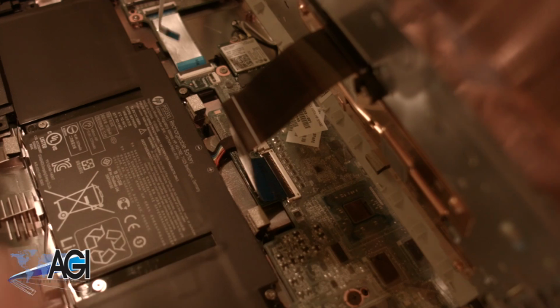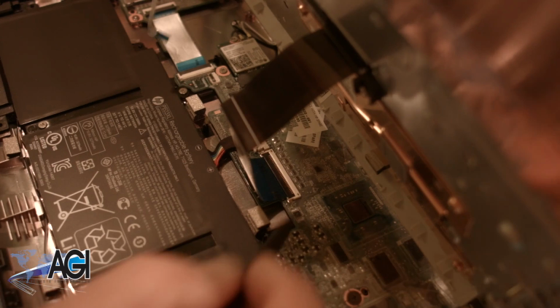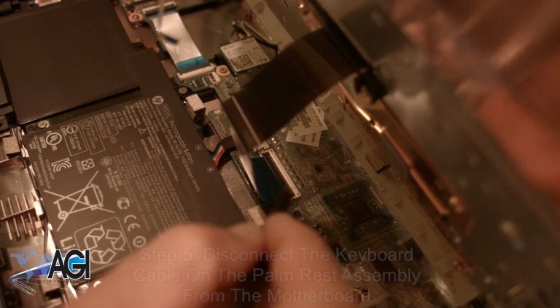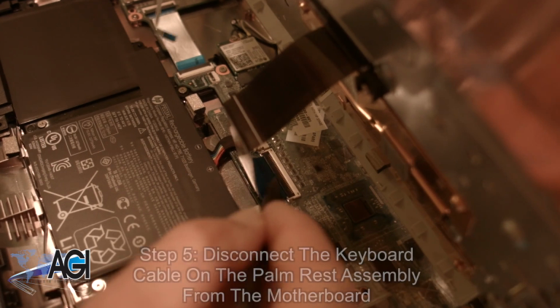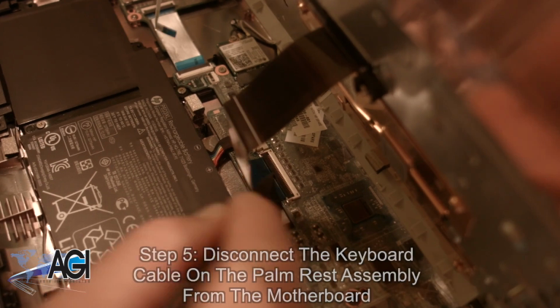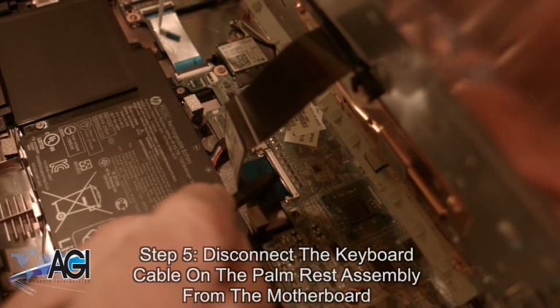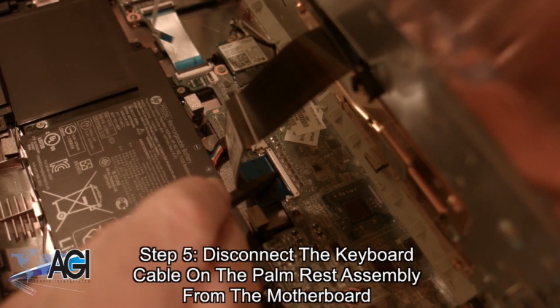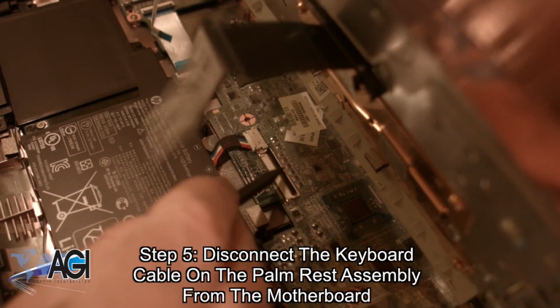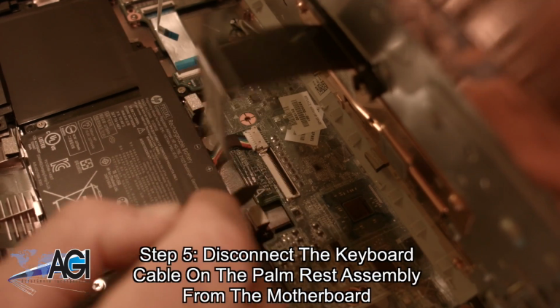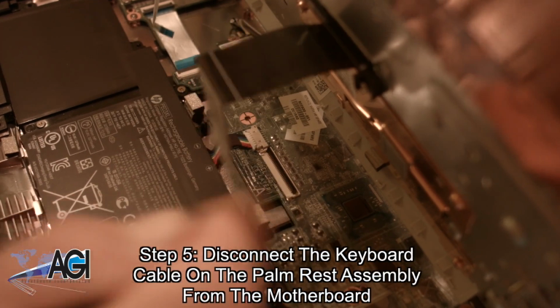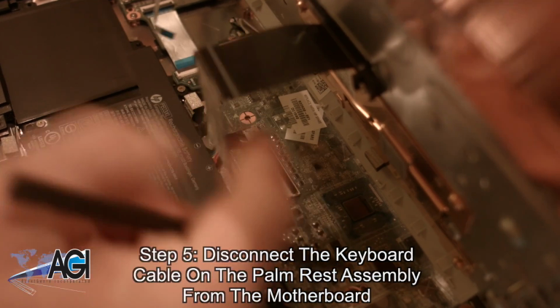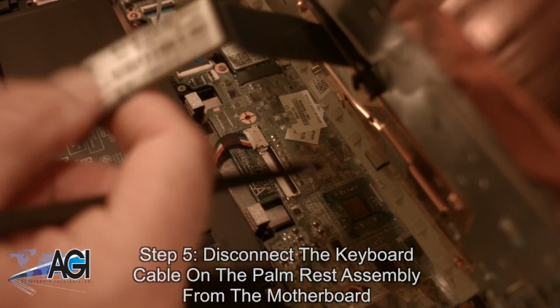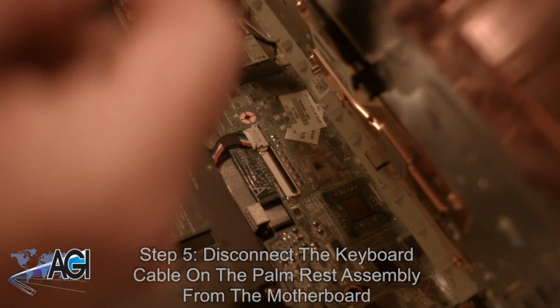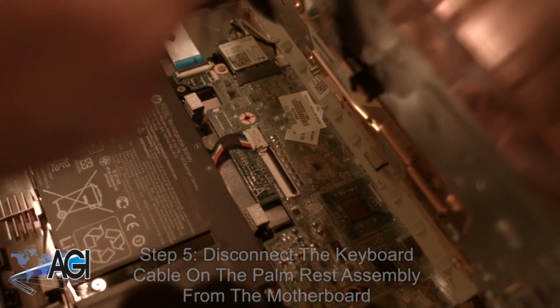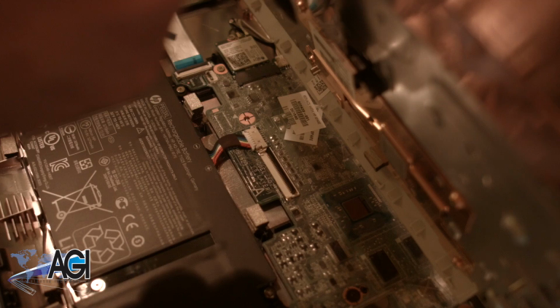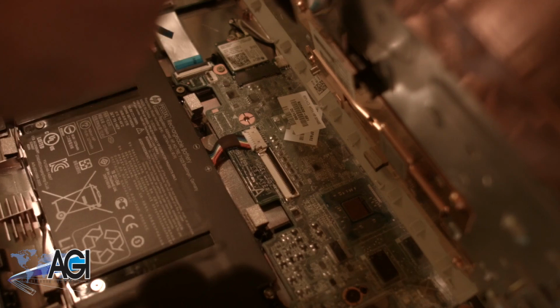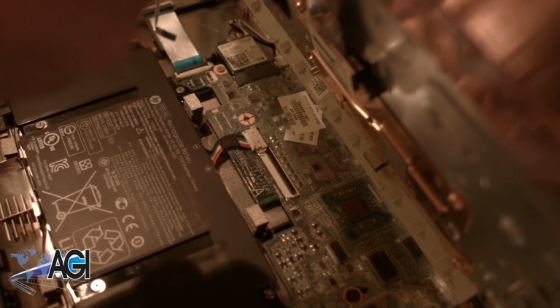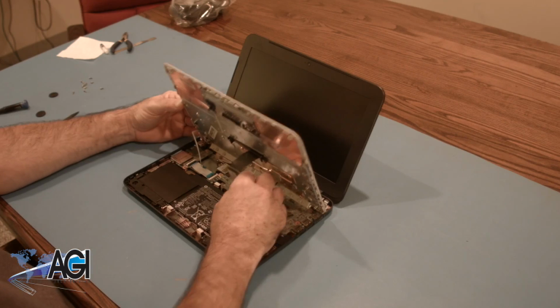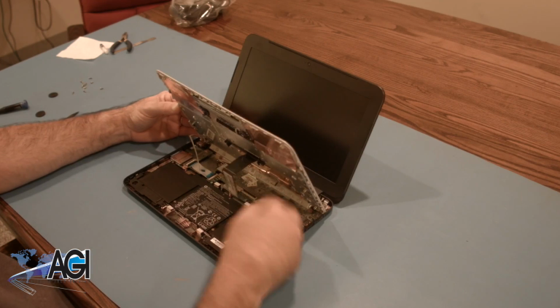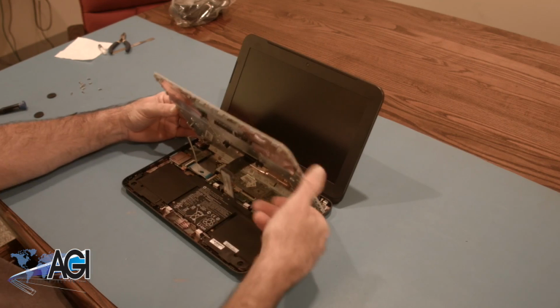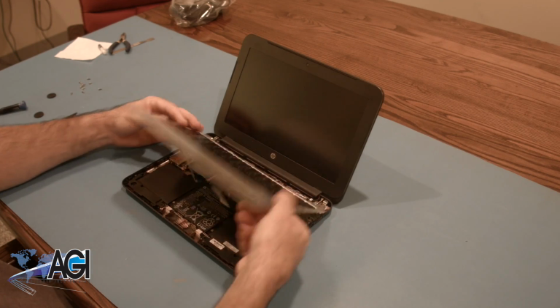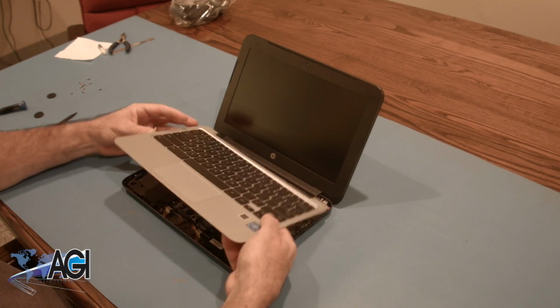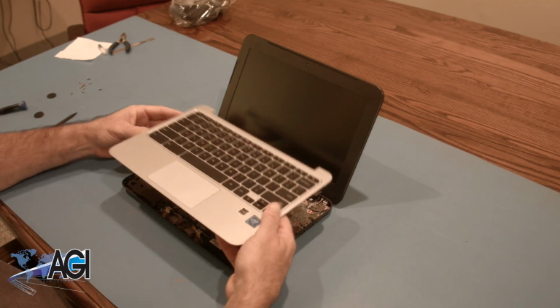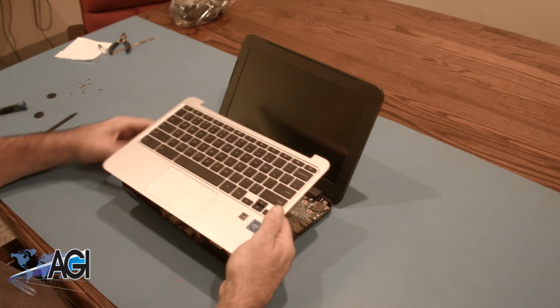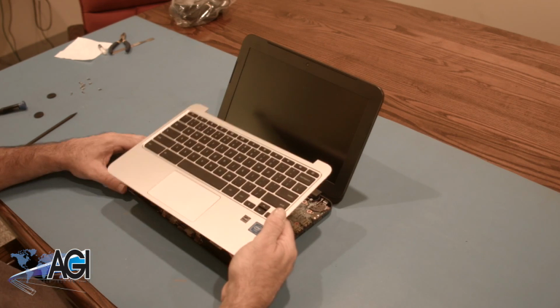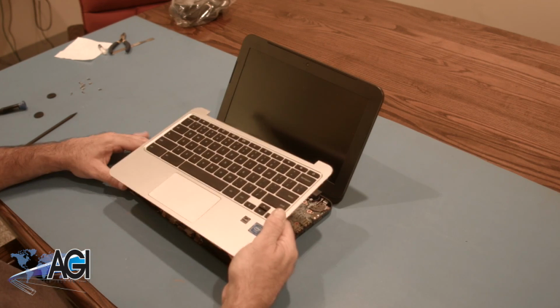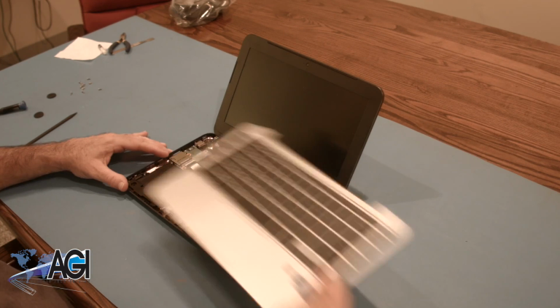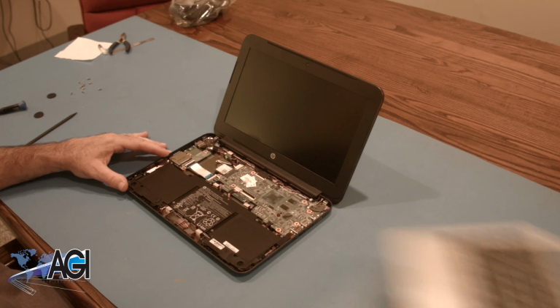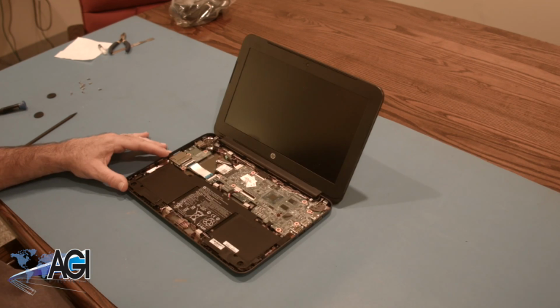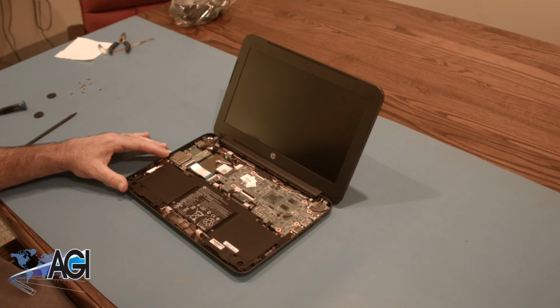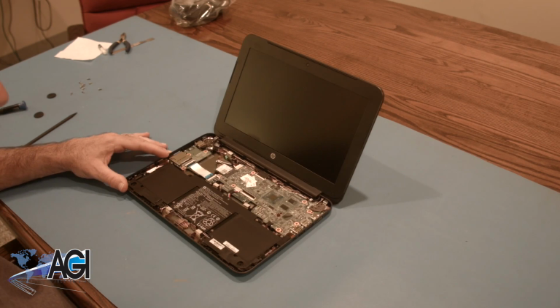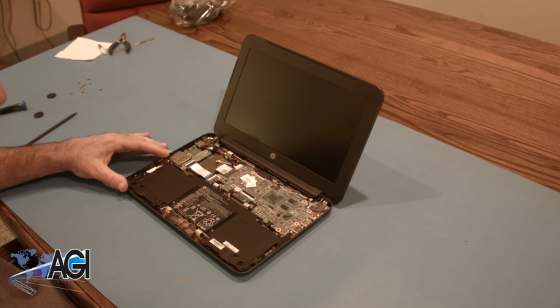Now, you will disconnect the keyboard cable on the palm rest assembly from the motherboard. The palm rest assembly is now removed.